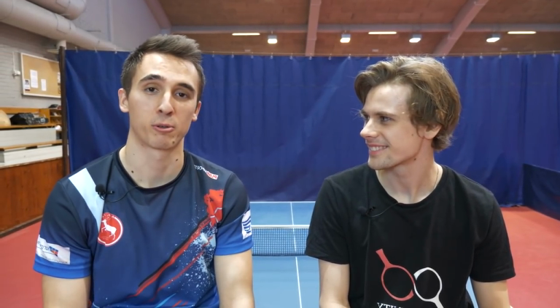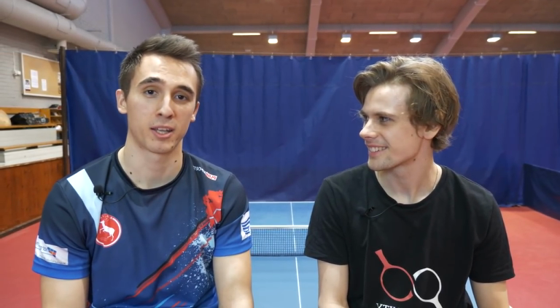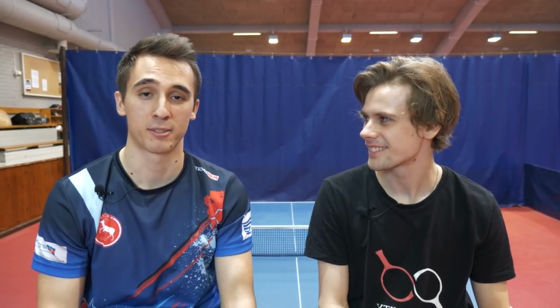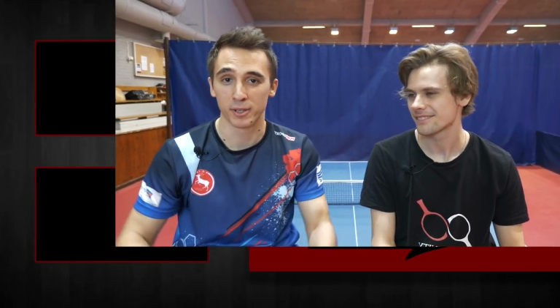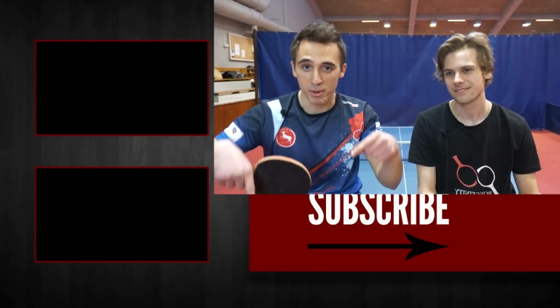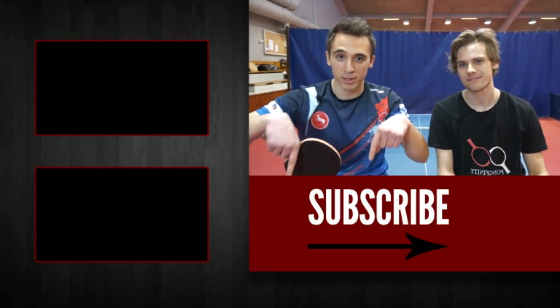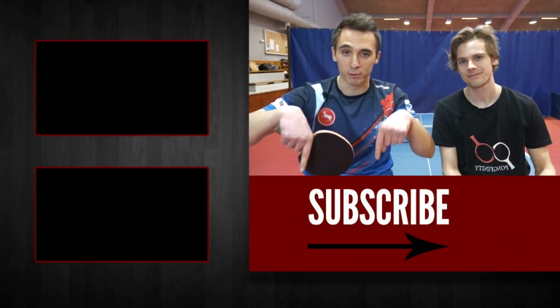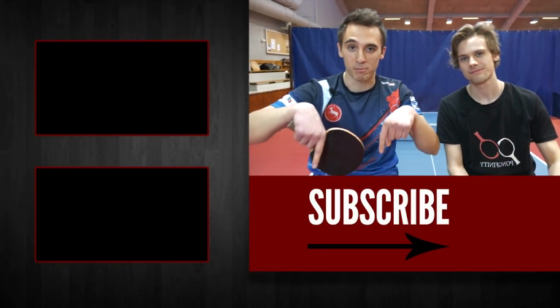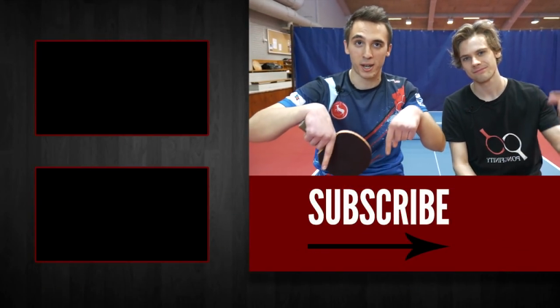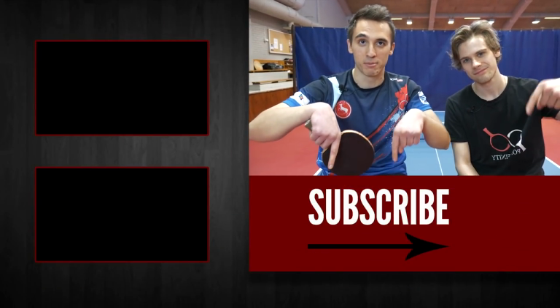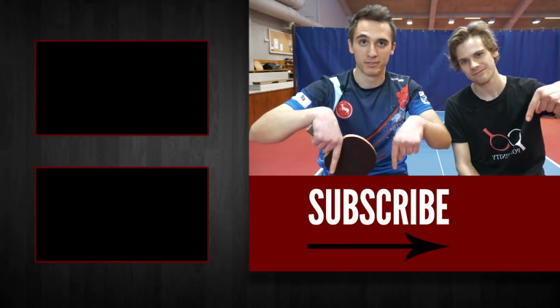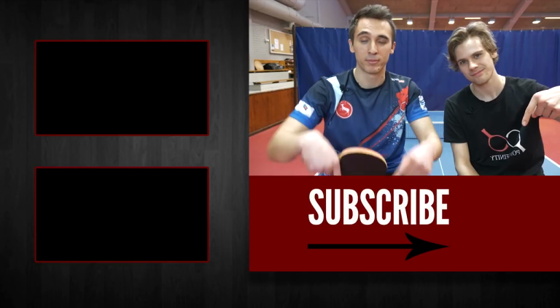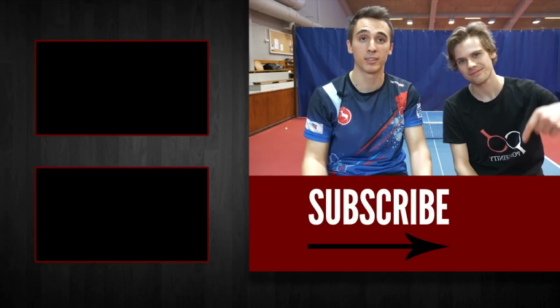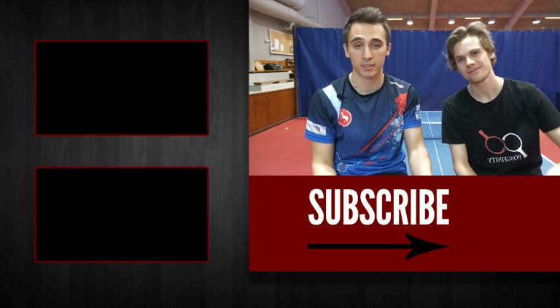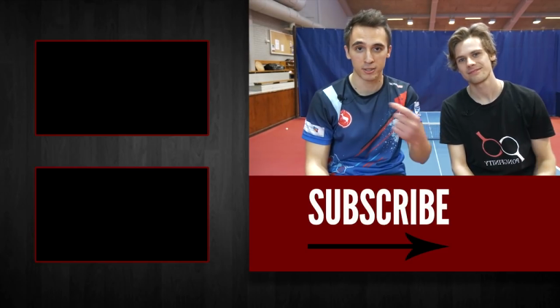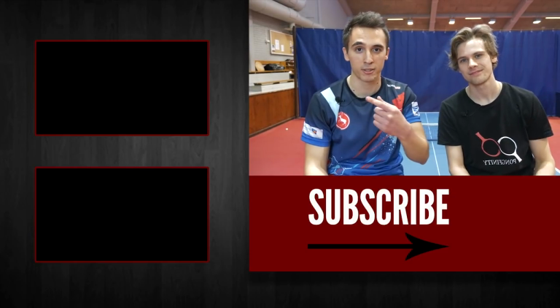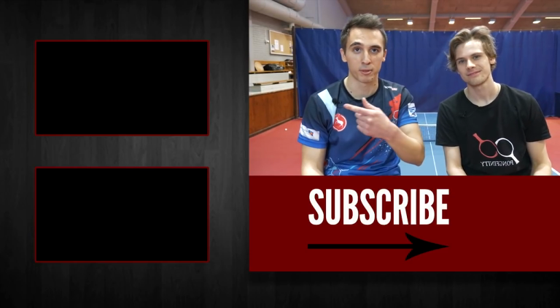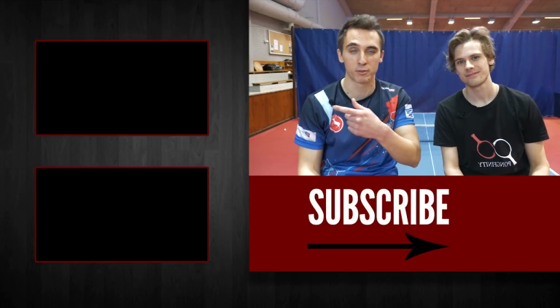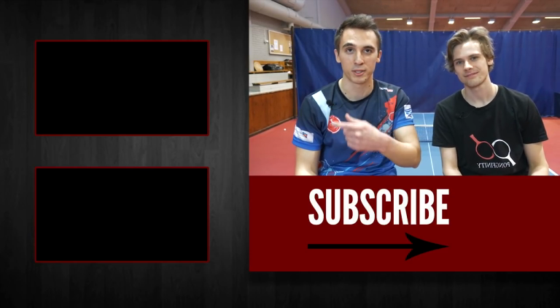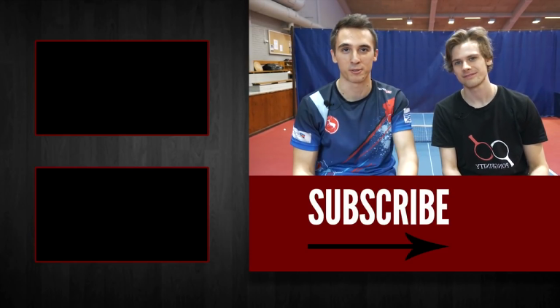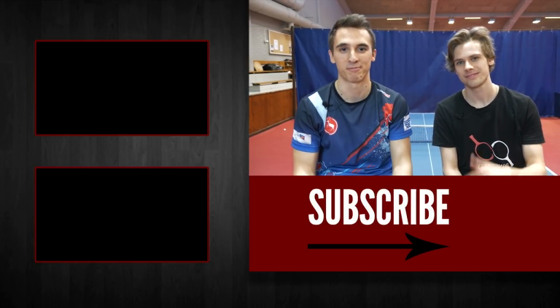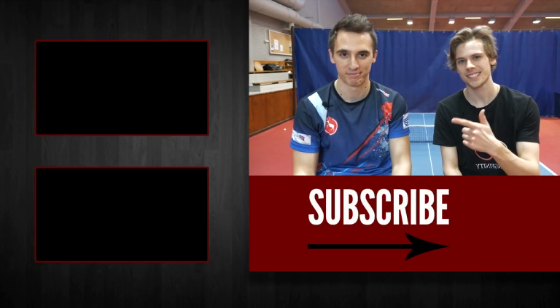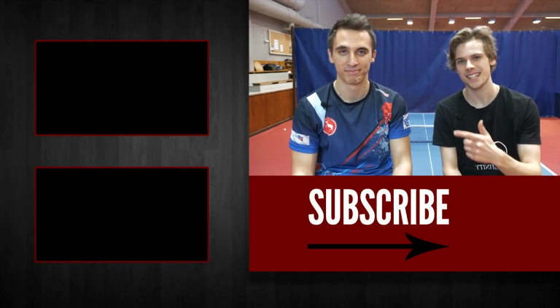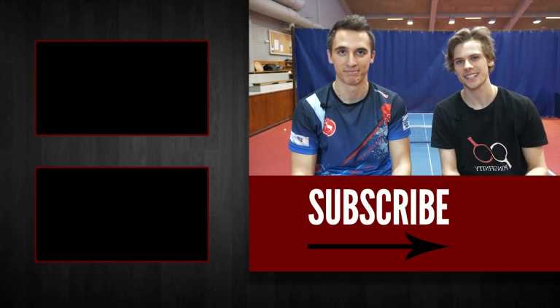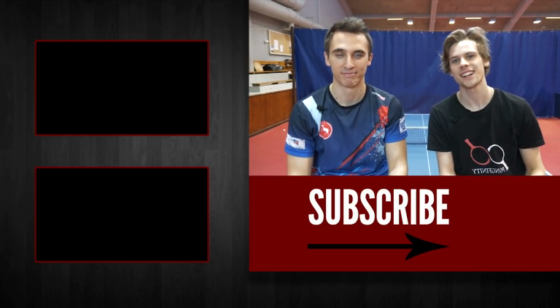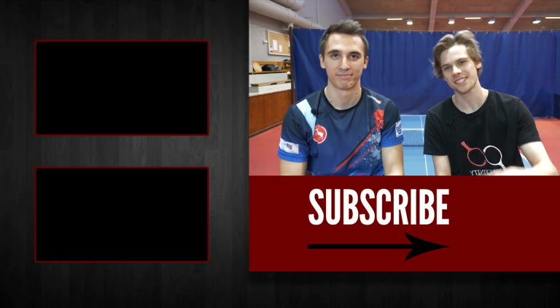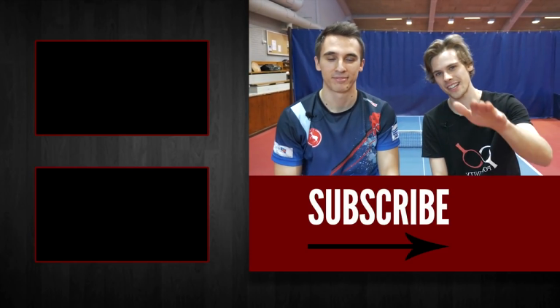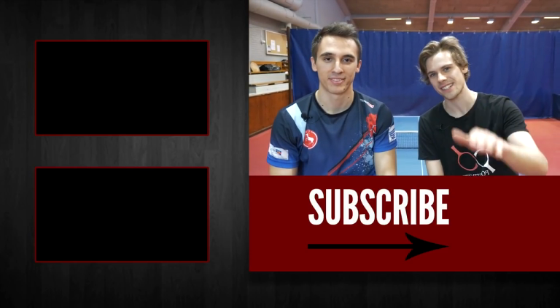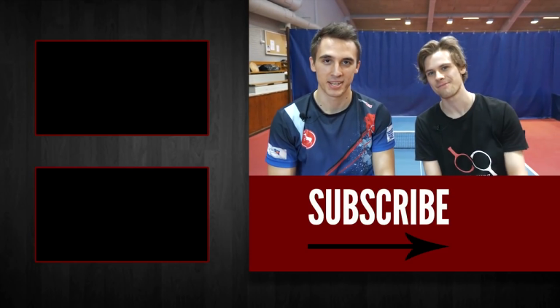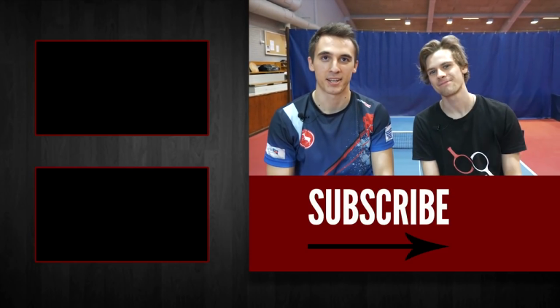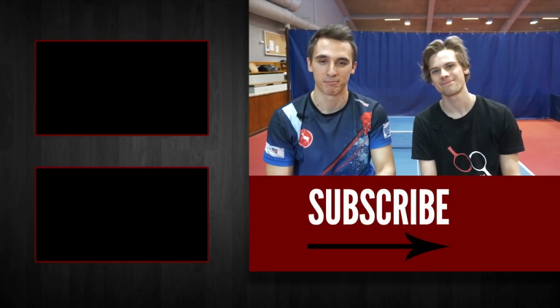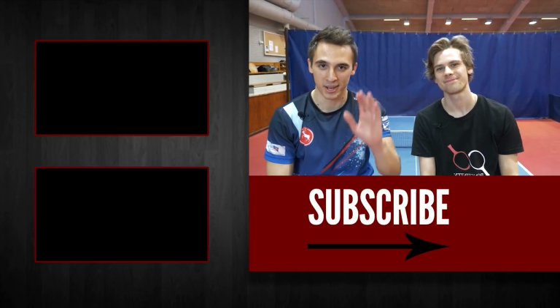So guys, remember to subscribe and see the previous videos. Exactly. Until next time. Bye.